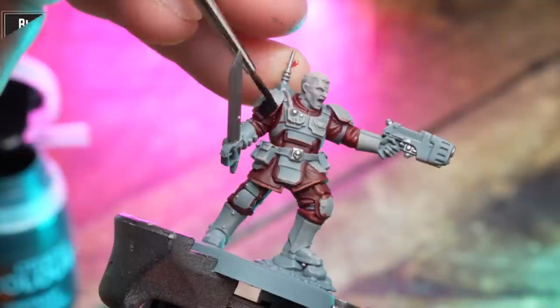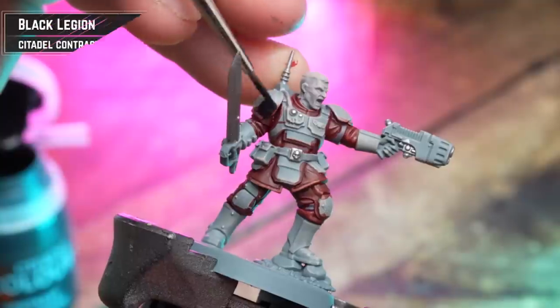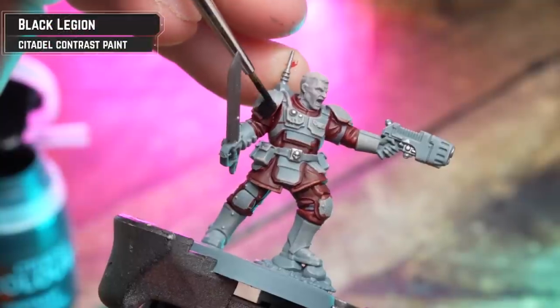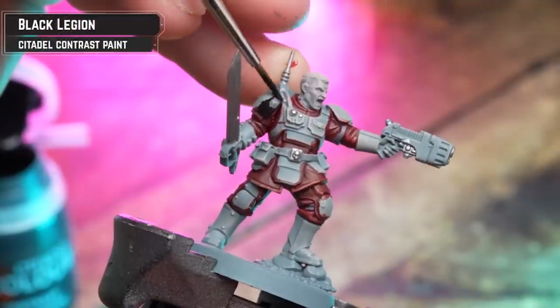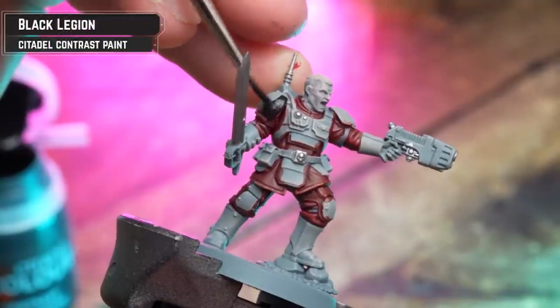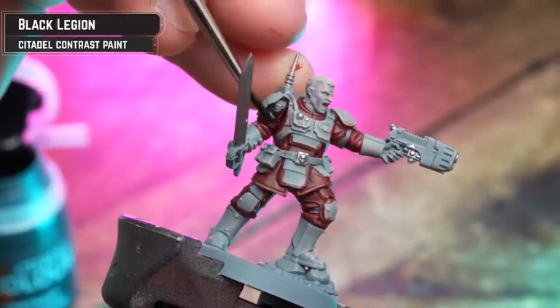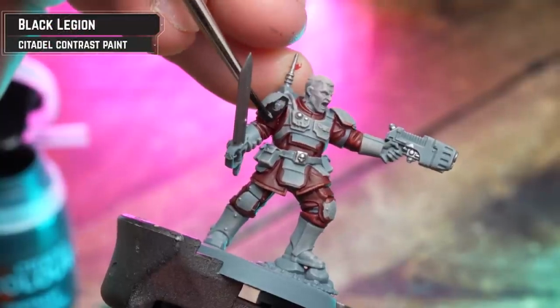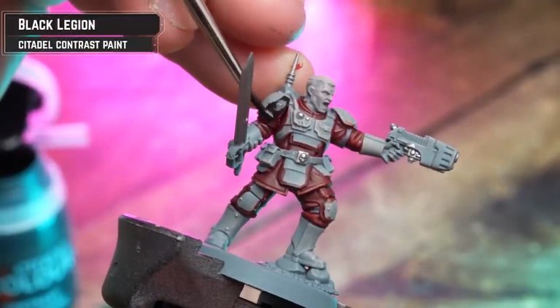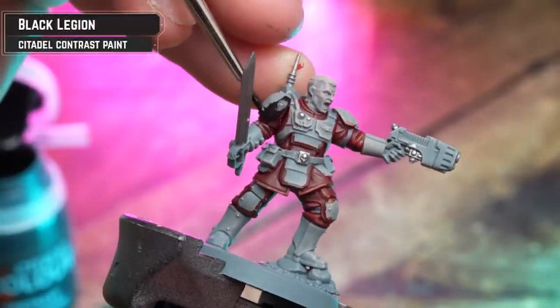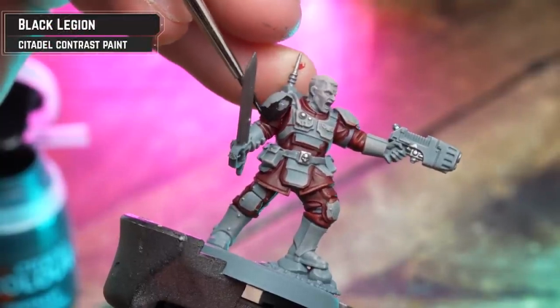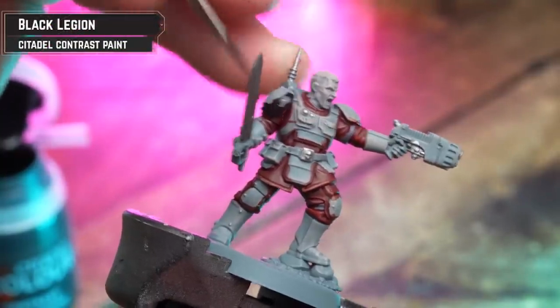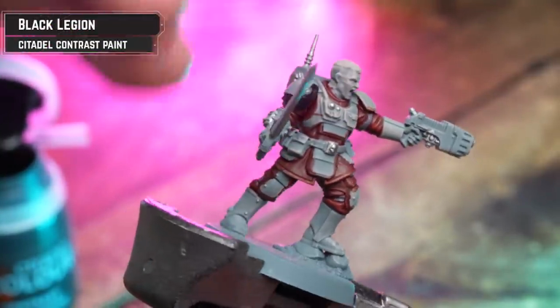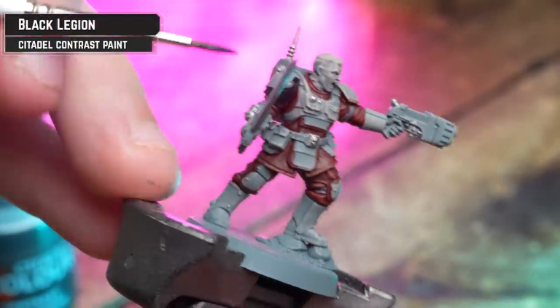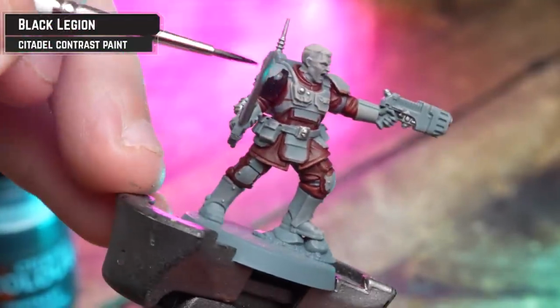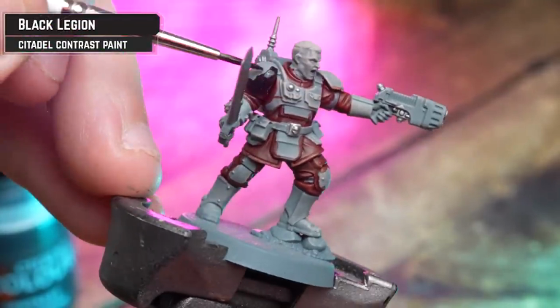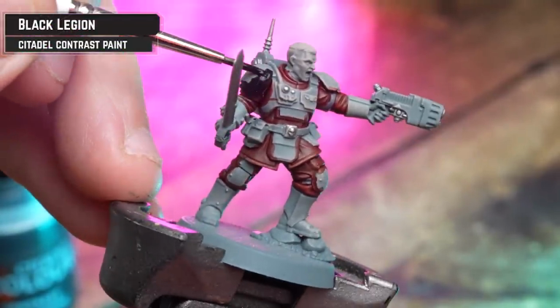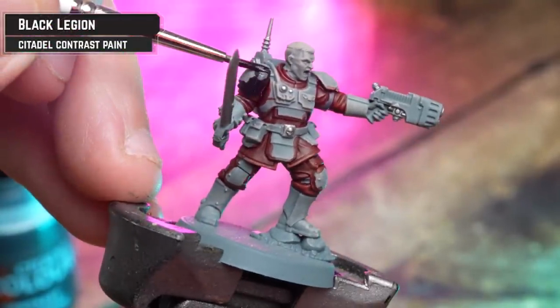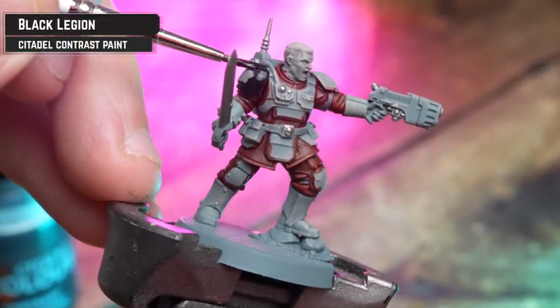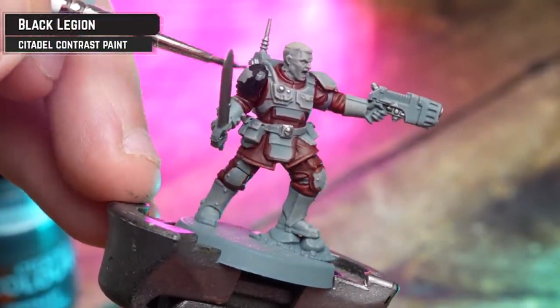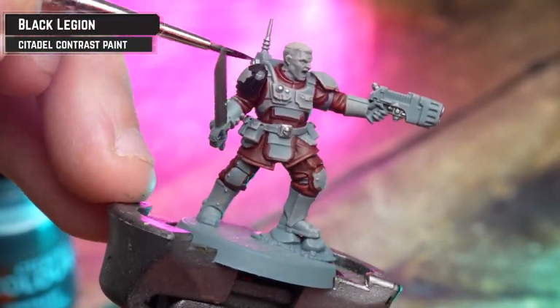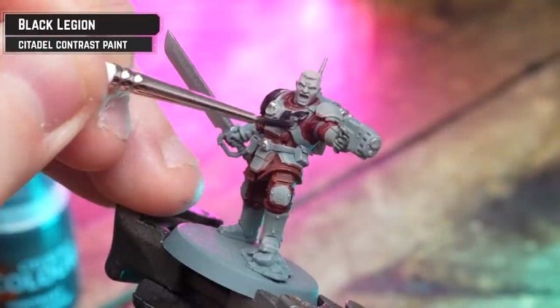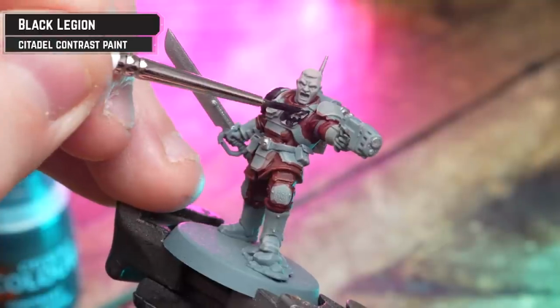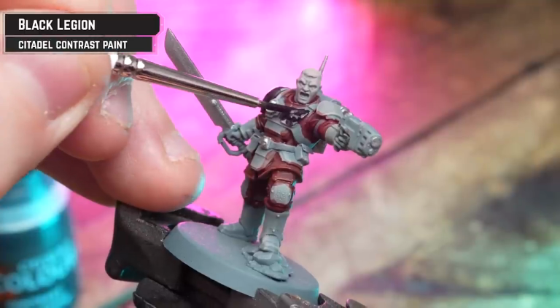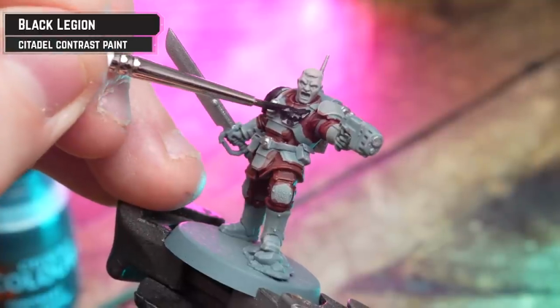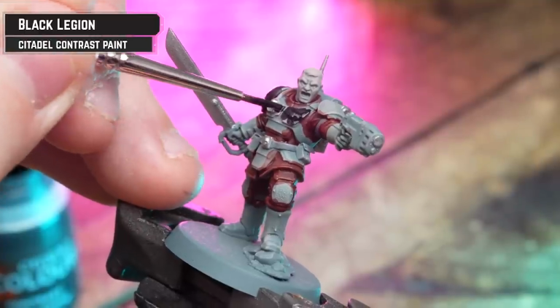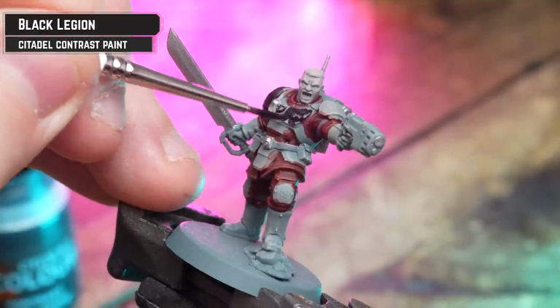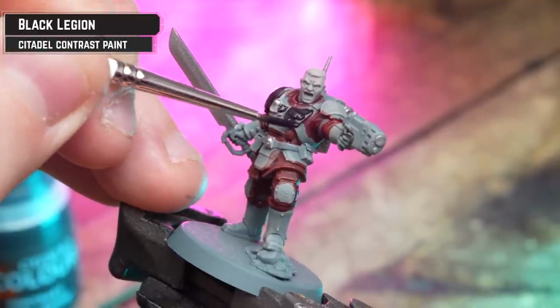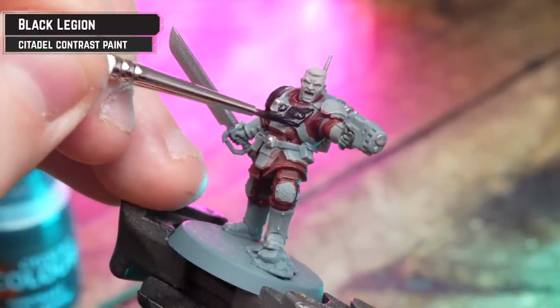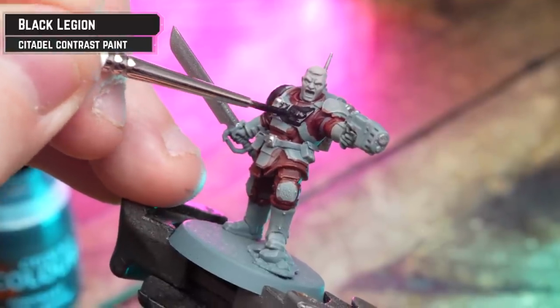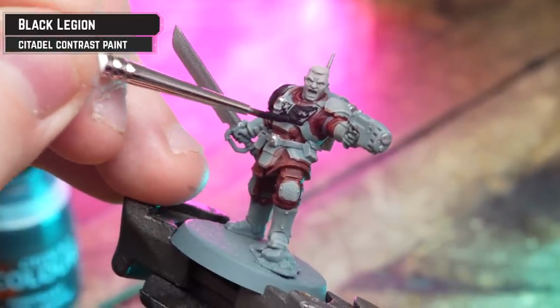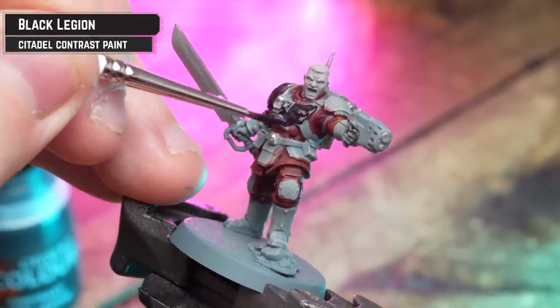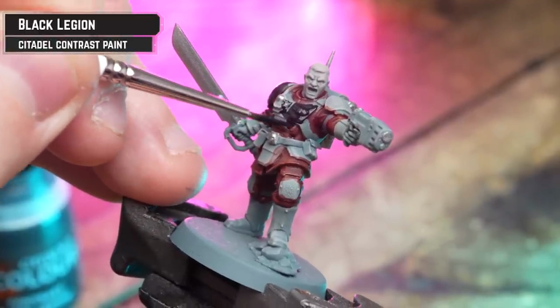First up, we're going to be using Black Legion straight from the pot — coating over the armor with this. You don't have to worry if there's some red already on there, because Black Legion is going to coat straight over that.